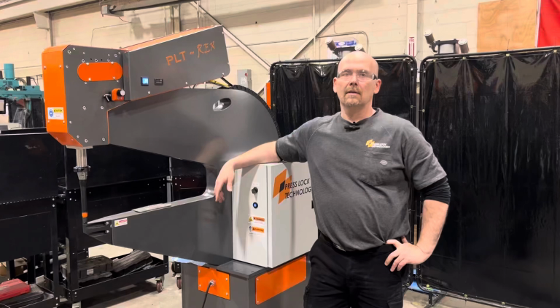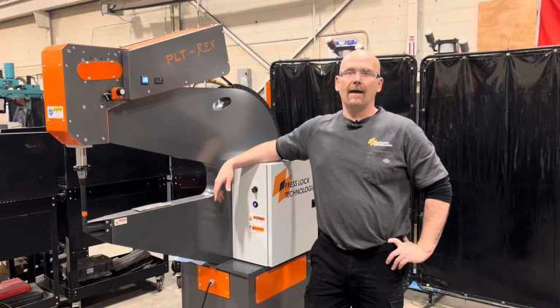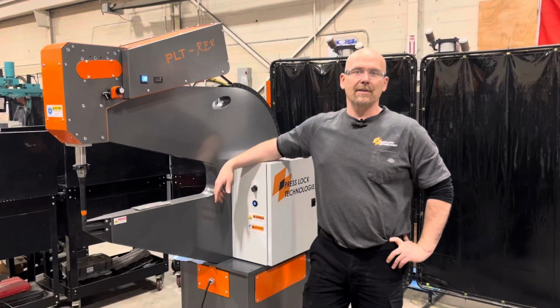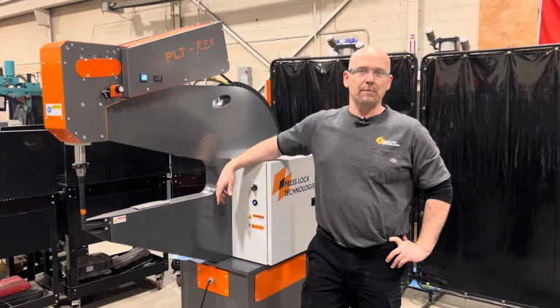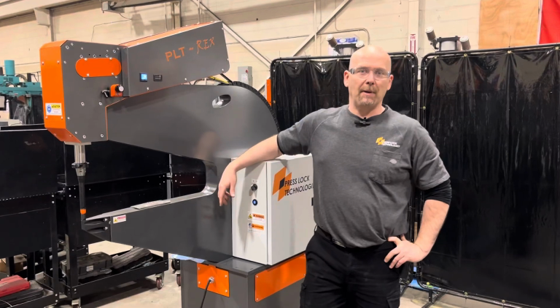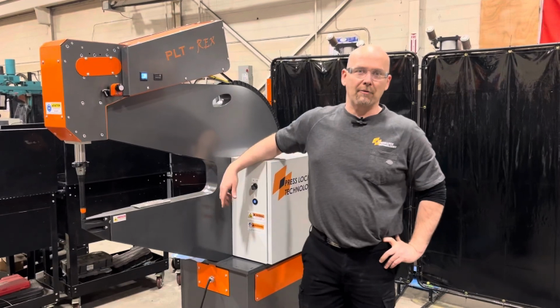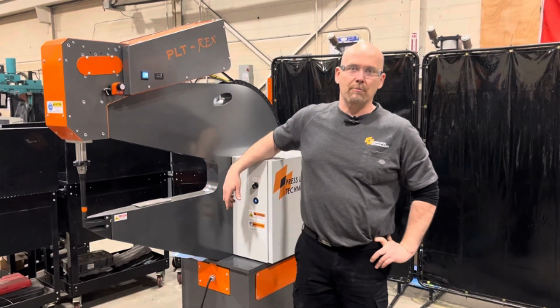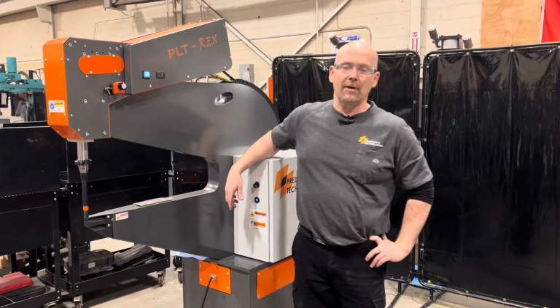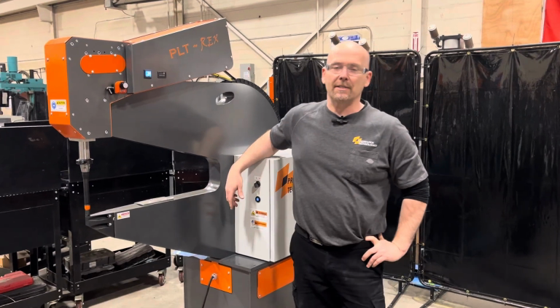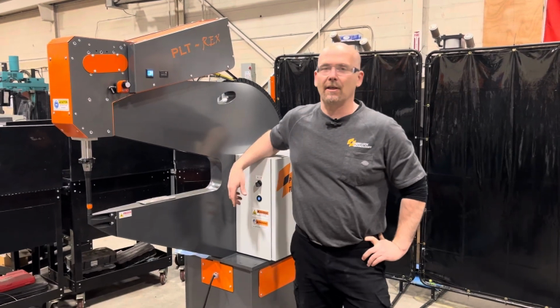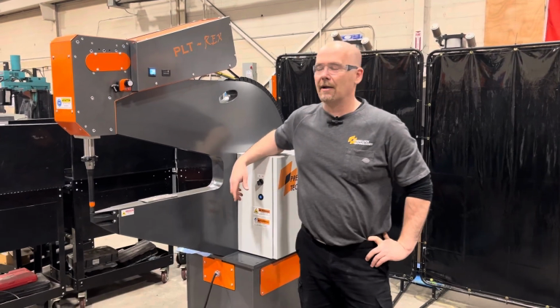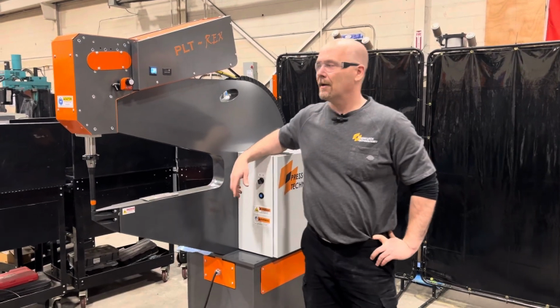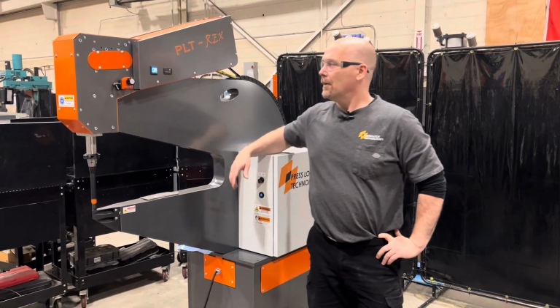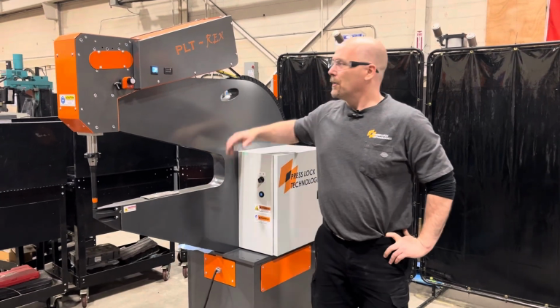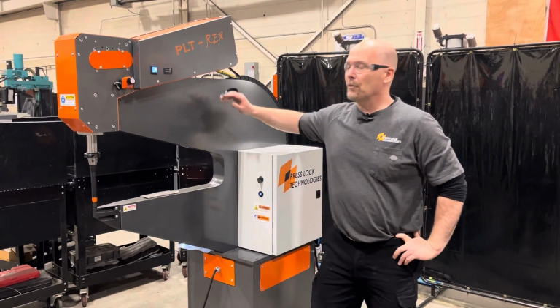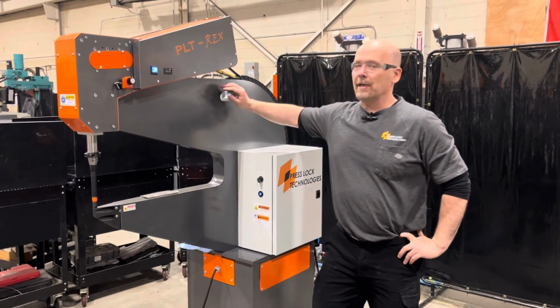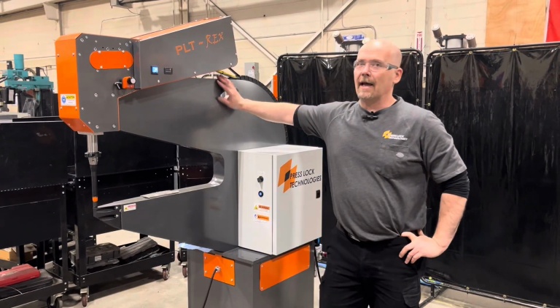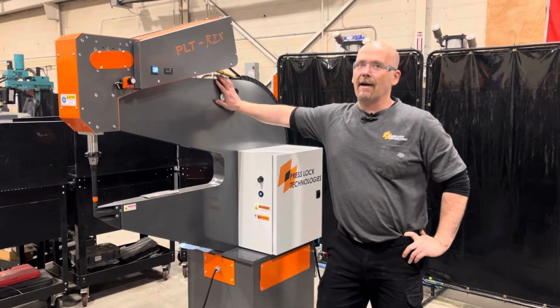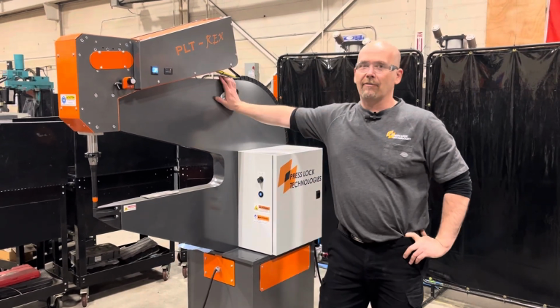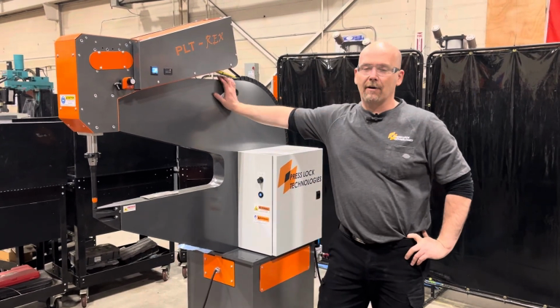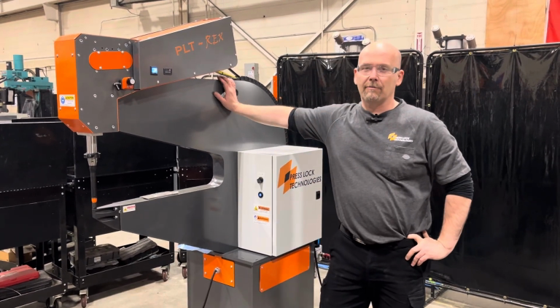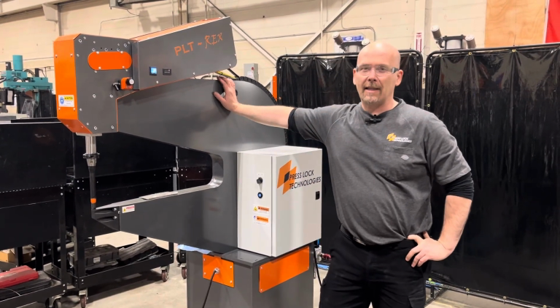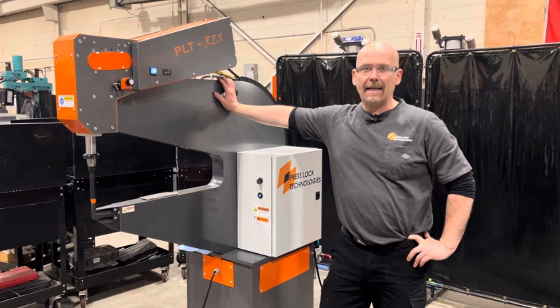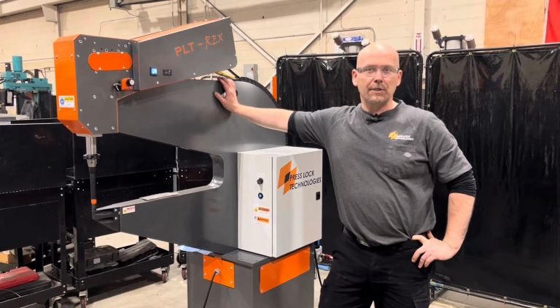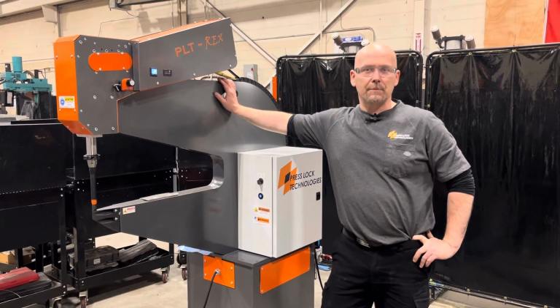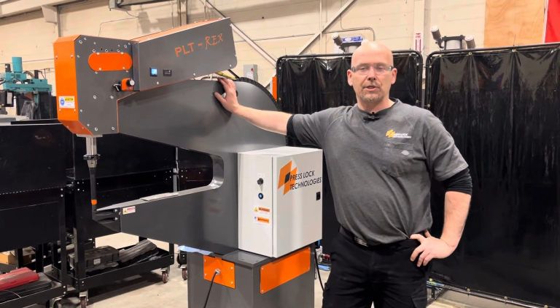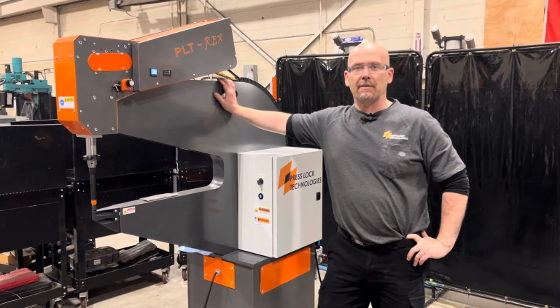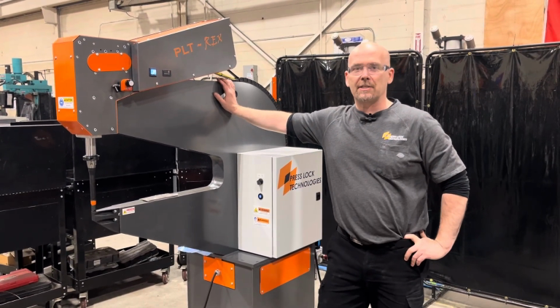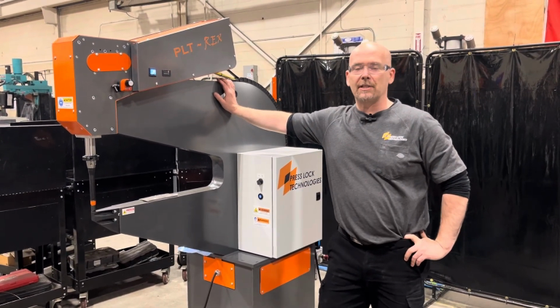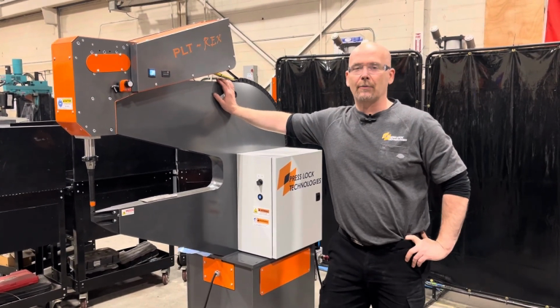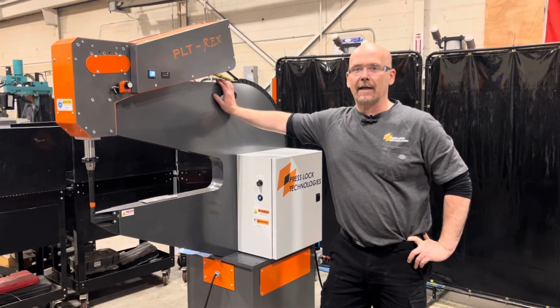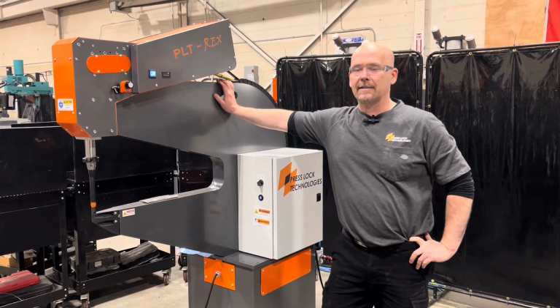Hi, this is Byron from Presslock. Here we have our flagship machine, the T-Rex.